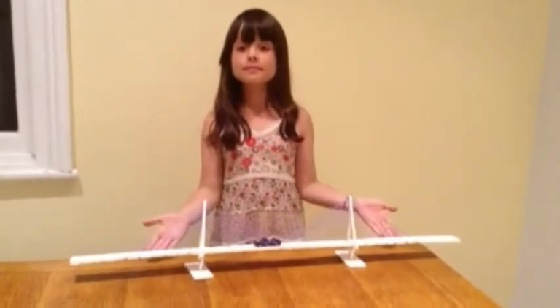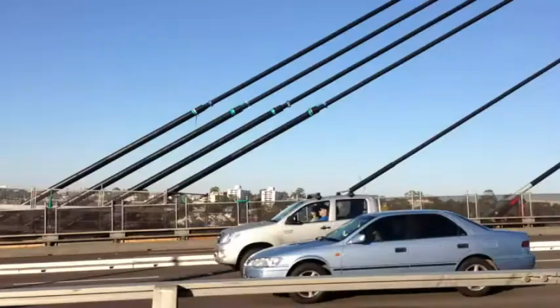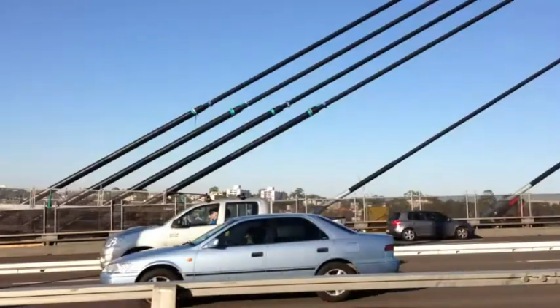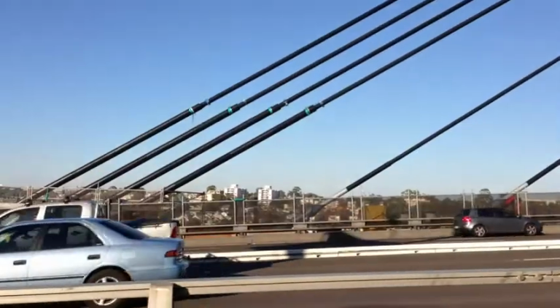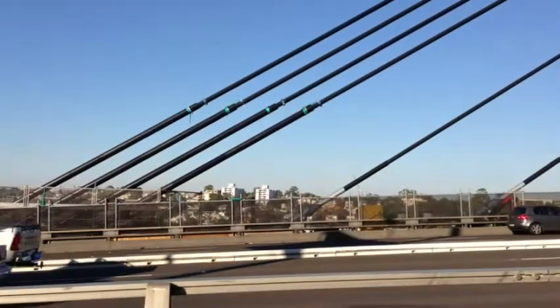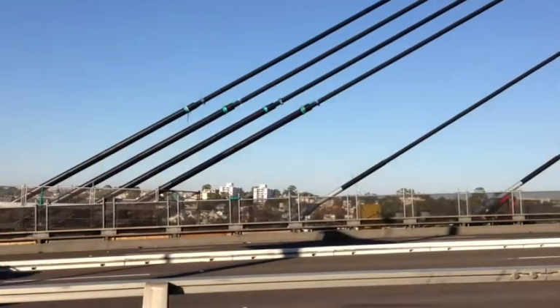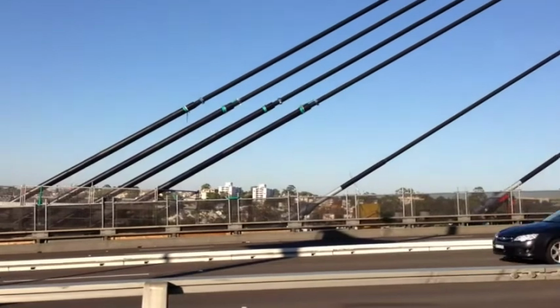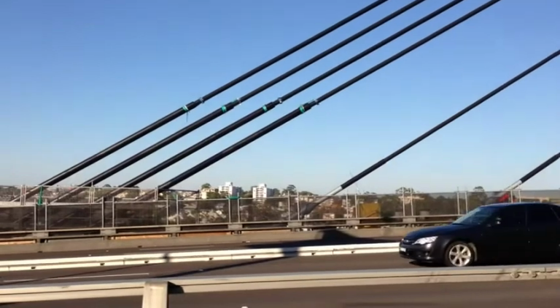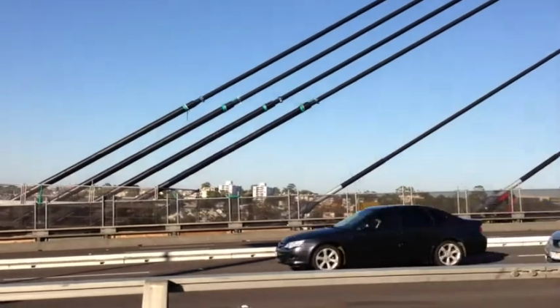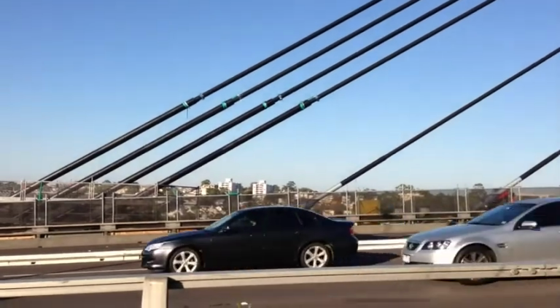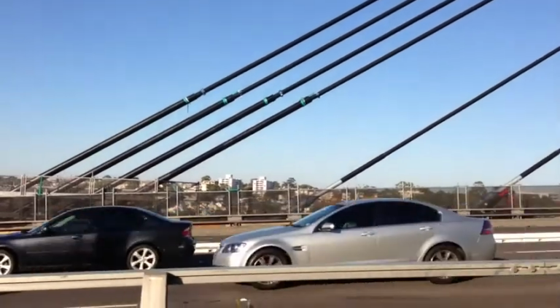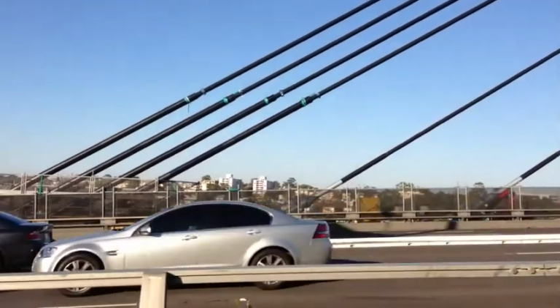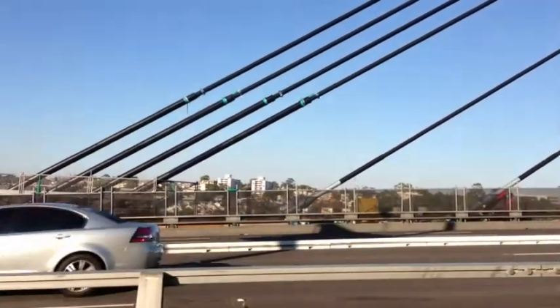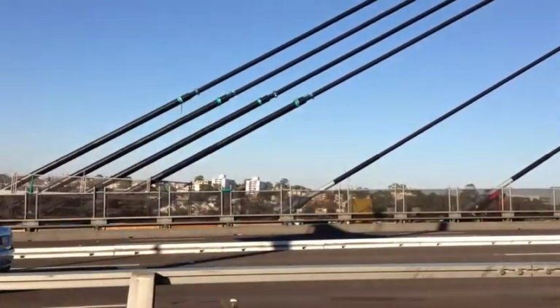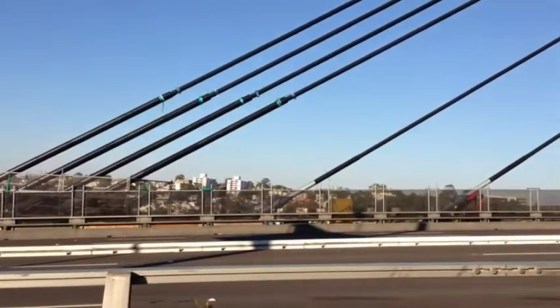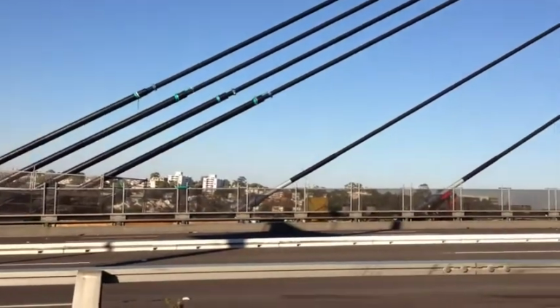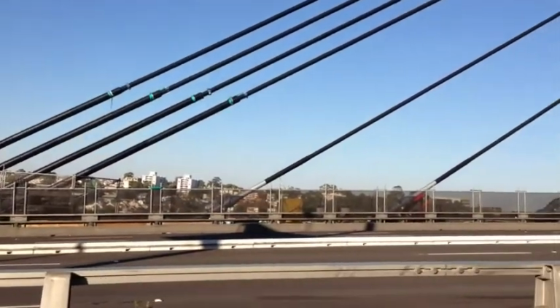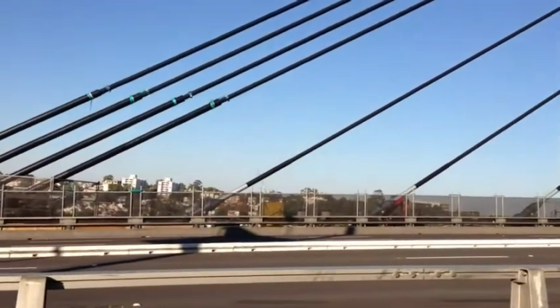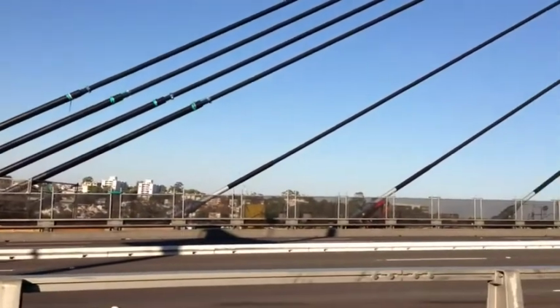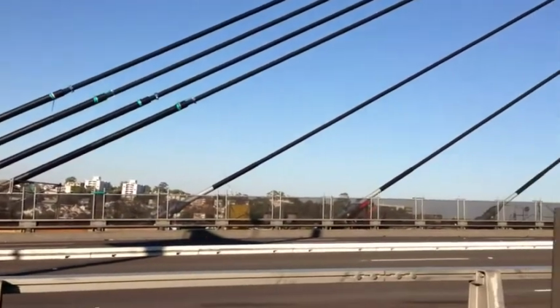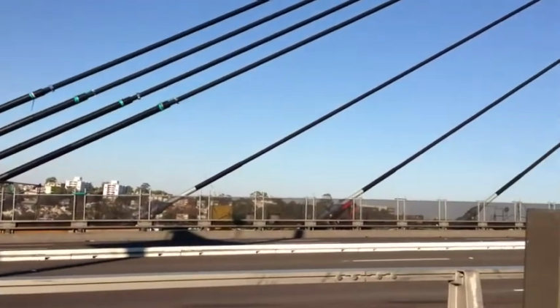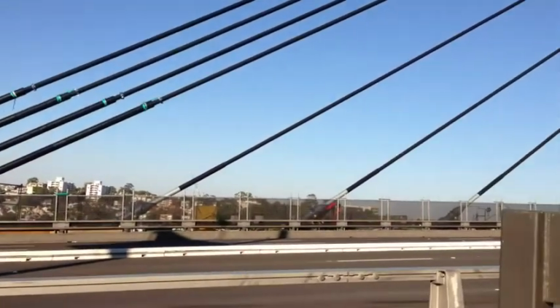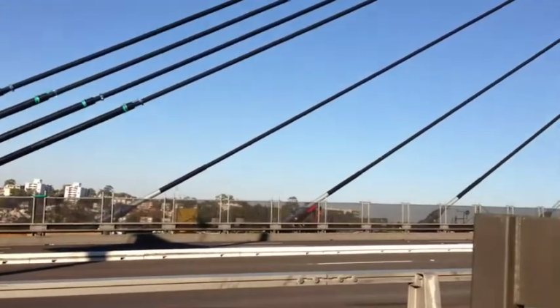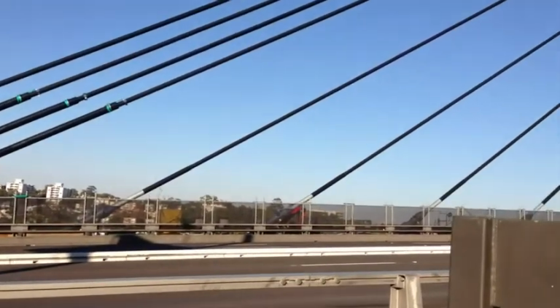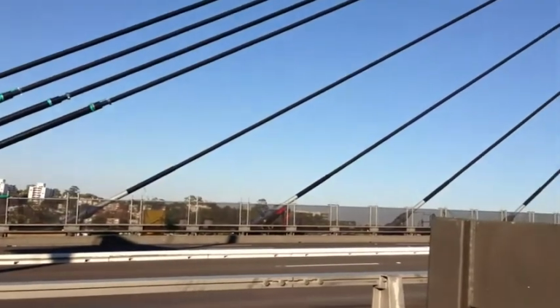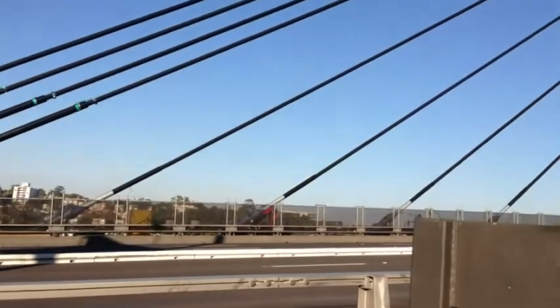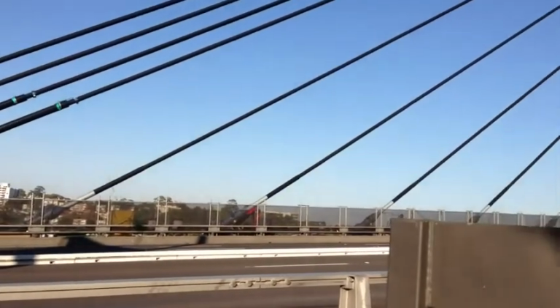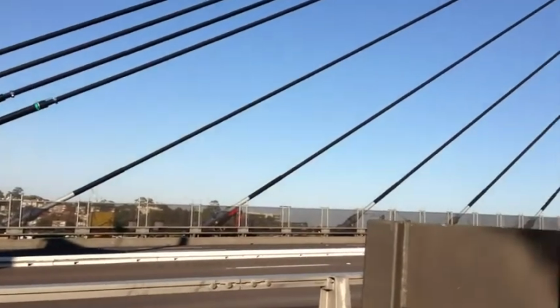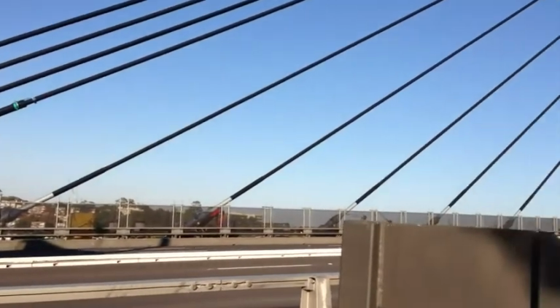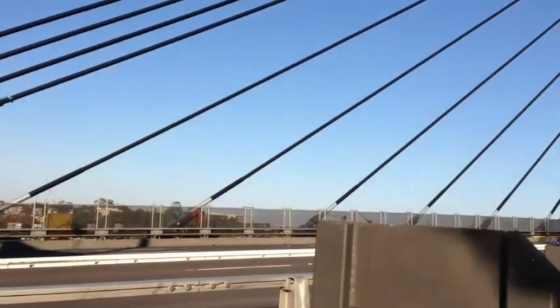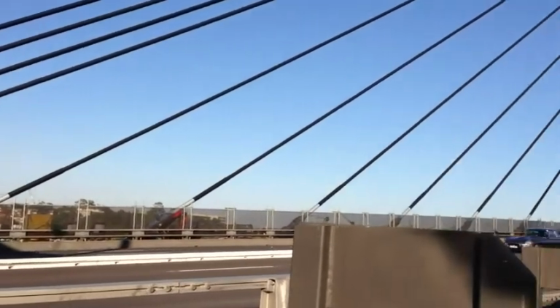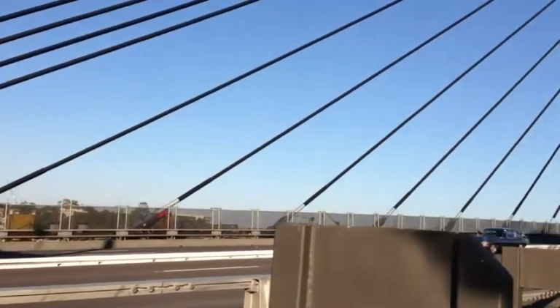Now I understand how the Anzac Bridge works. I hope you do too.